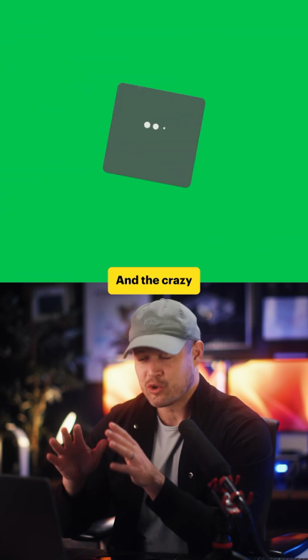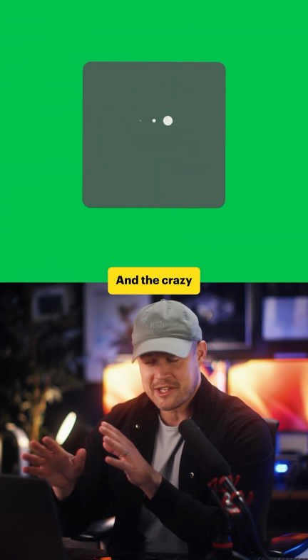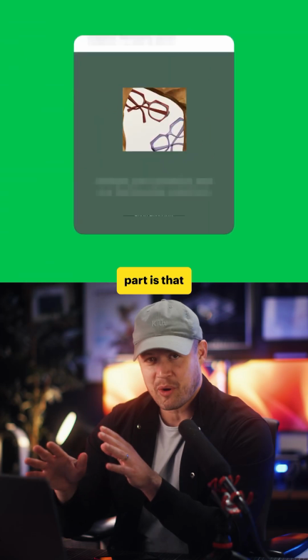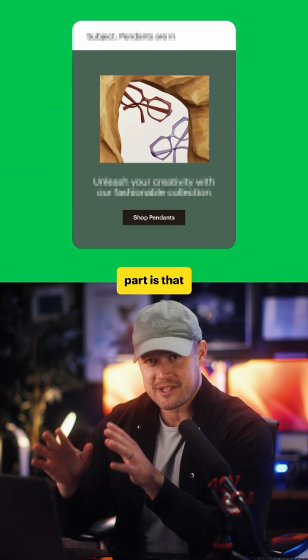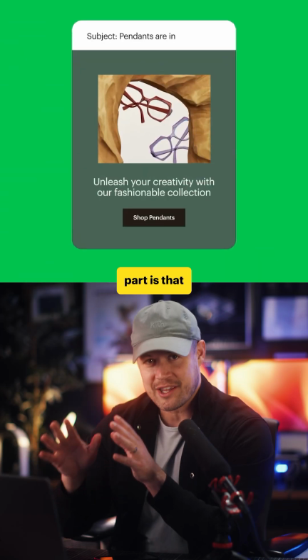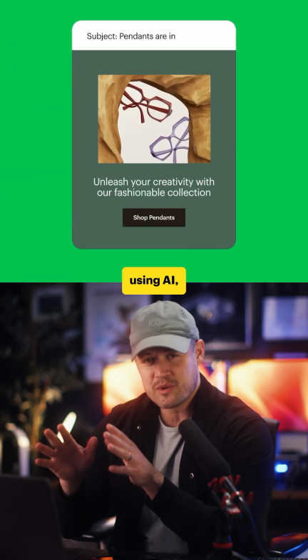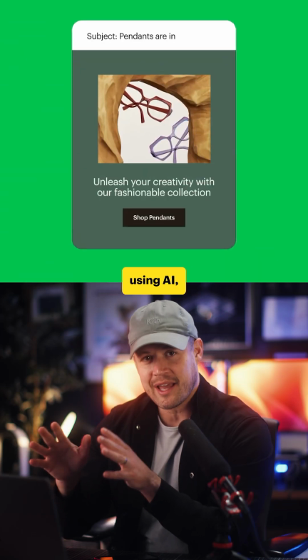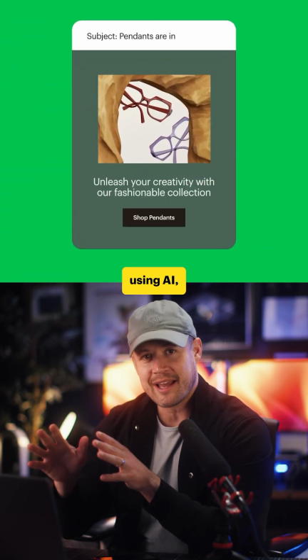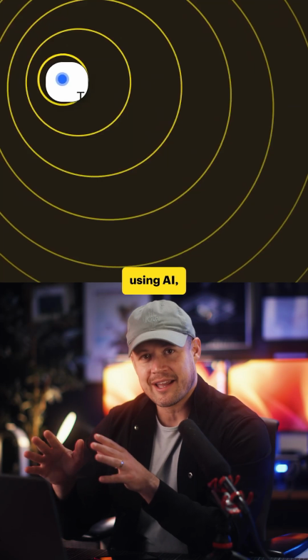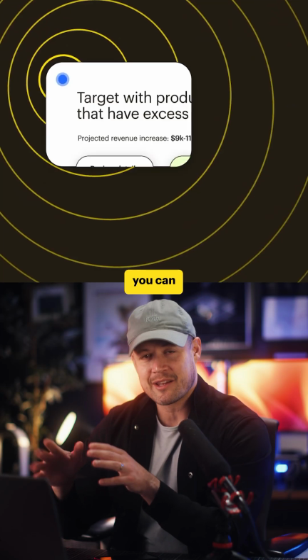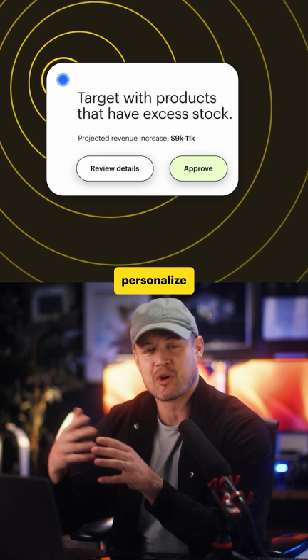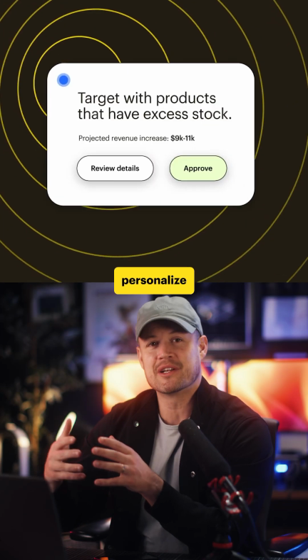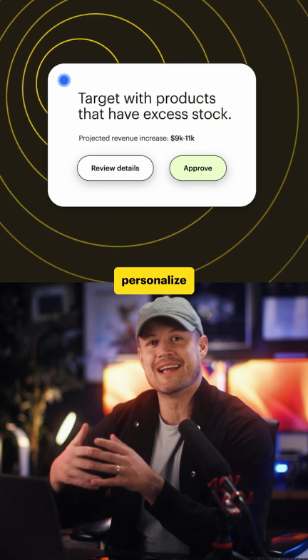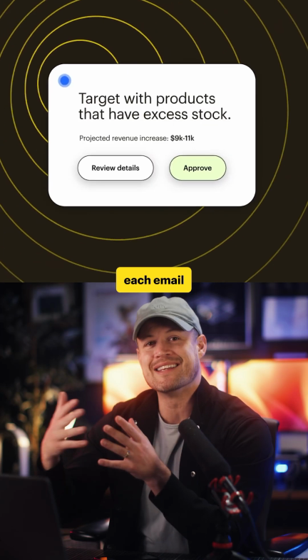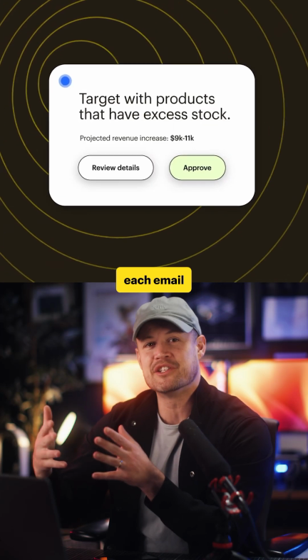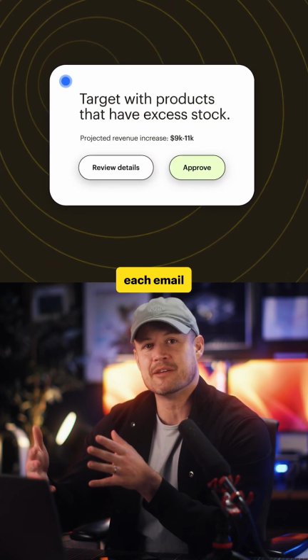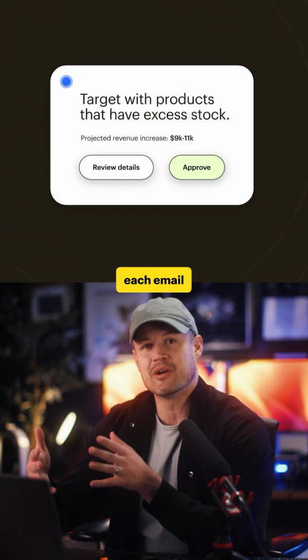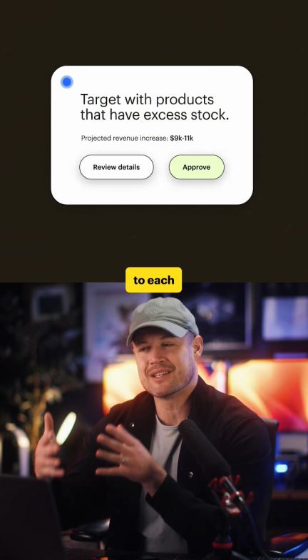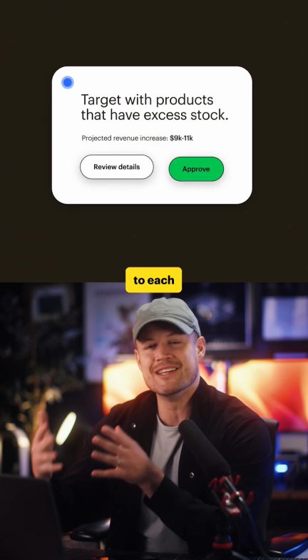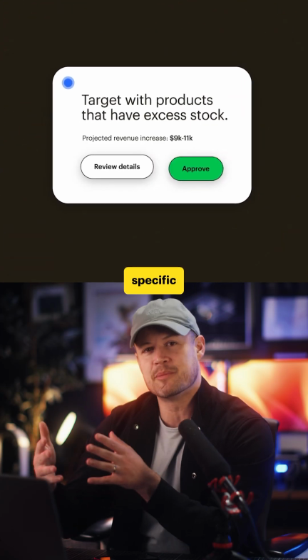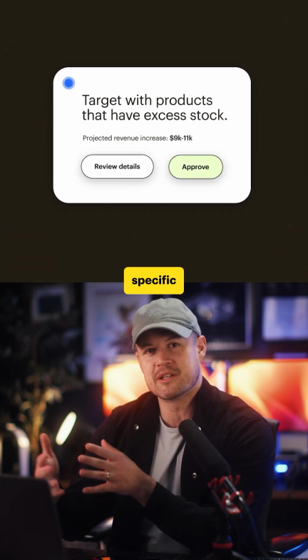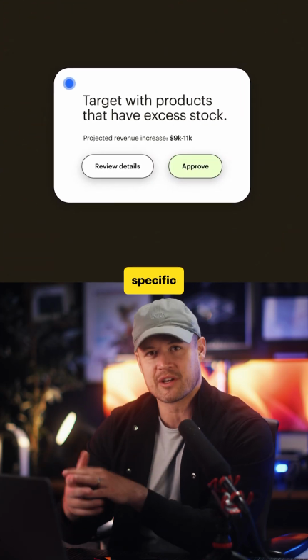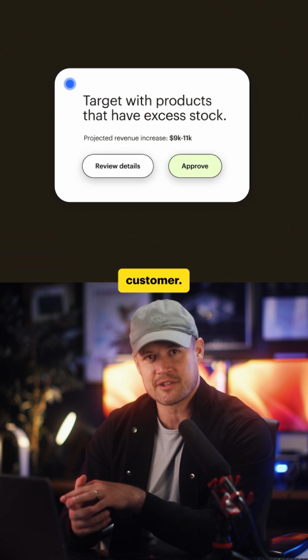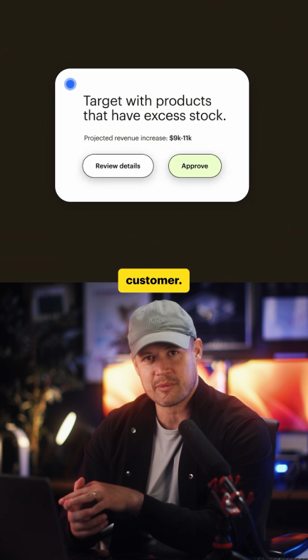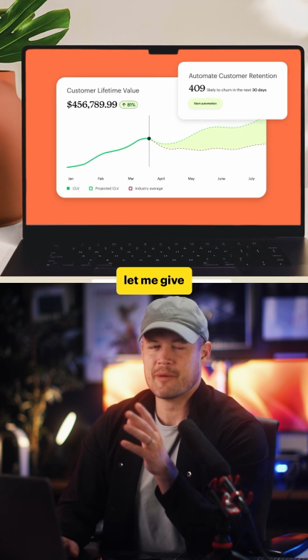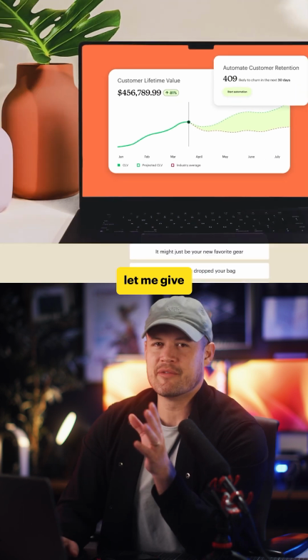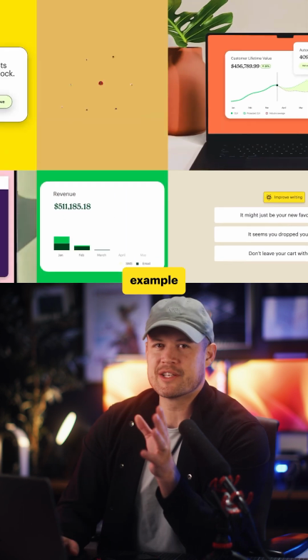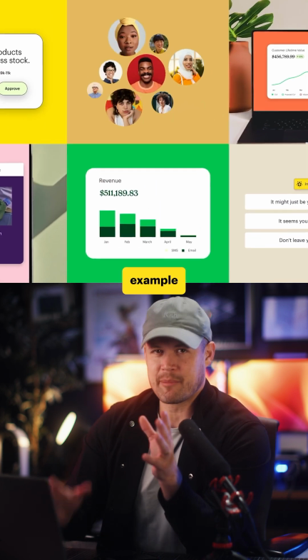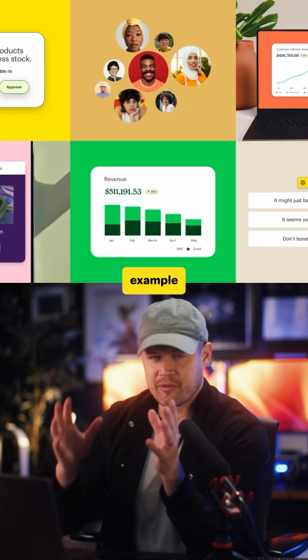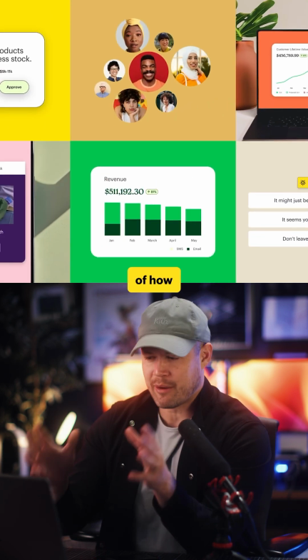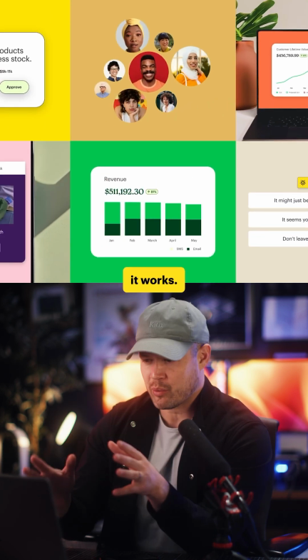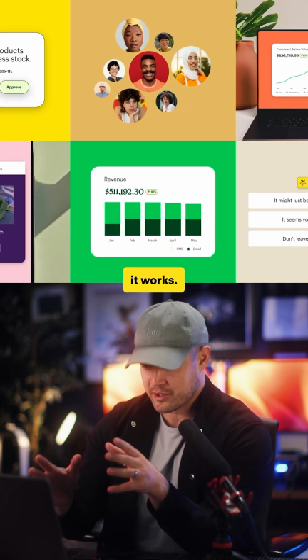The crazy part is that using AI, it can personalize each email to each specific customer. Let me give you an example of how it works.